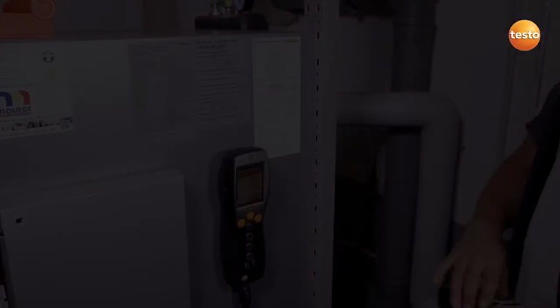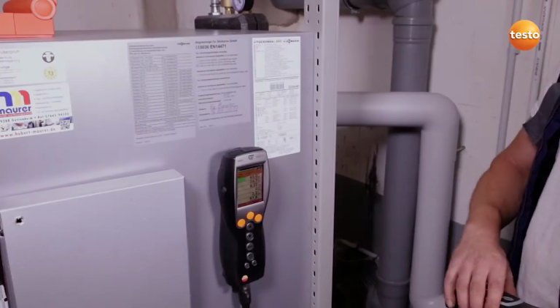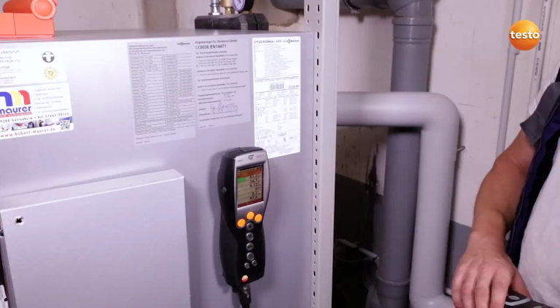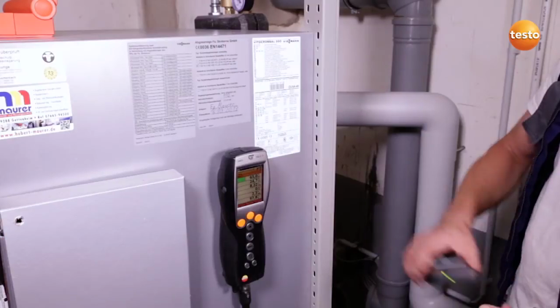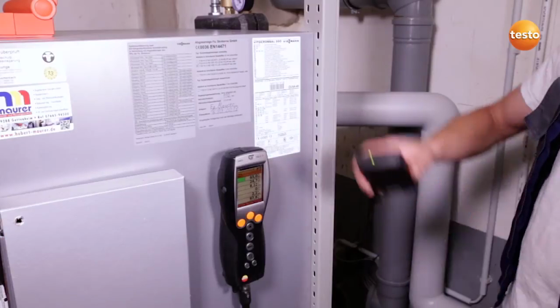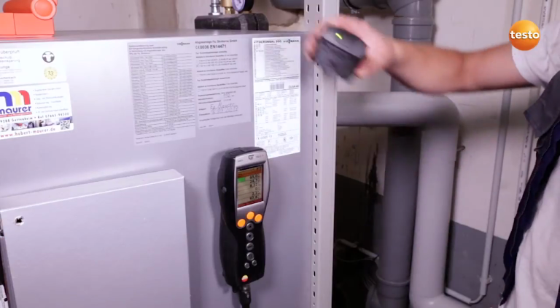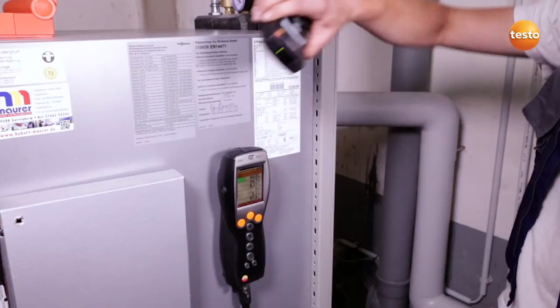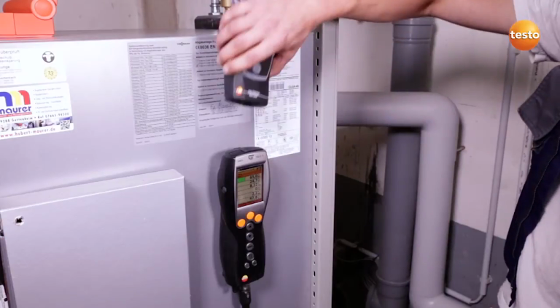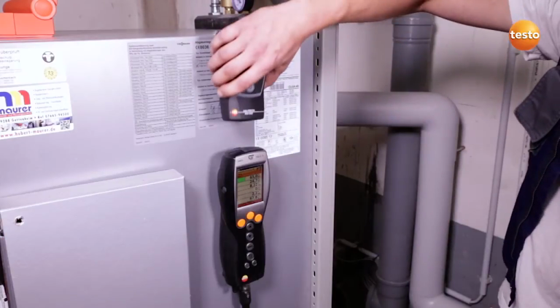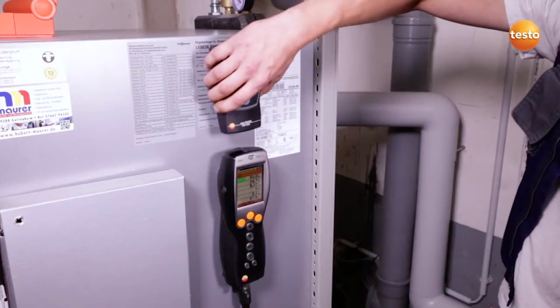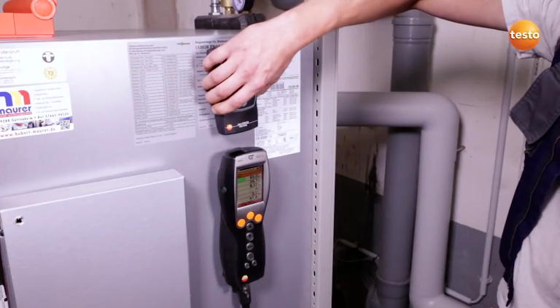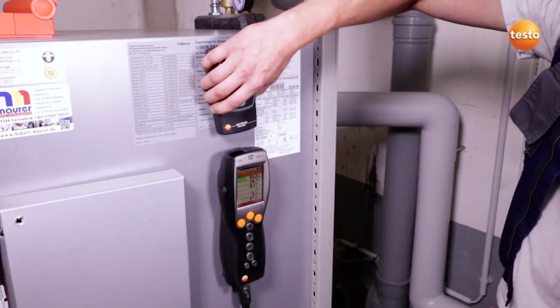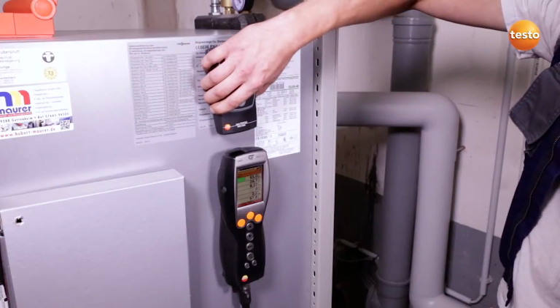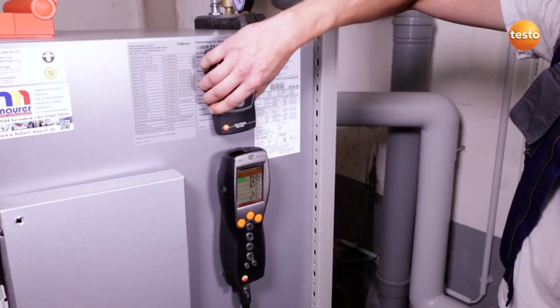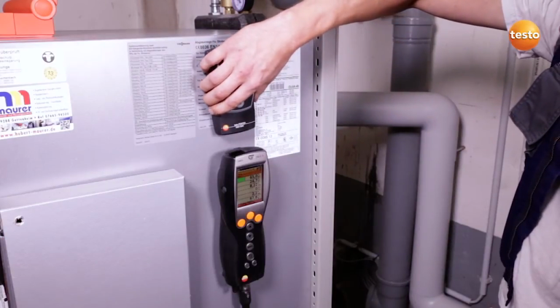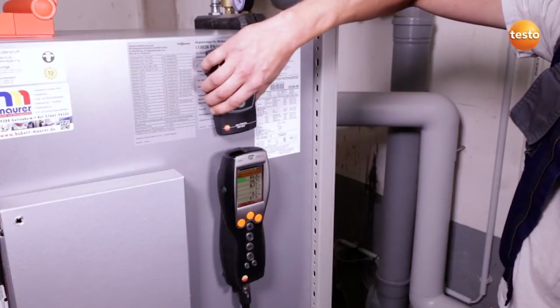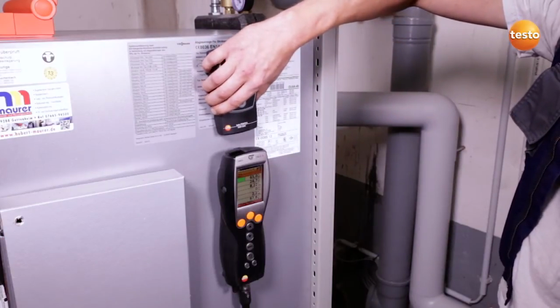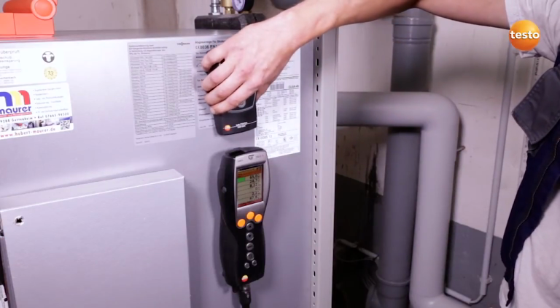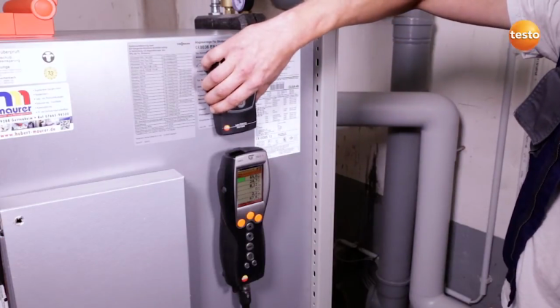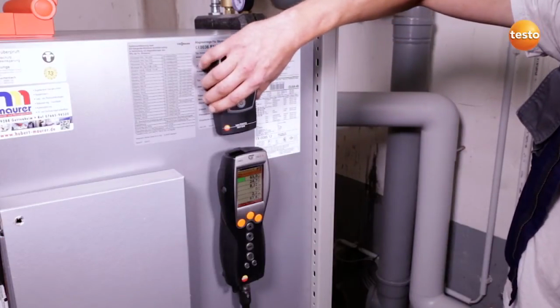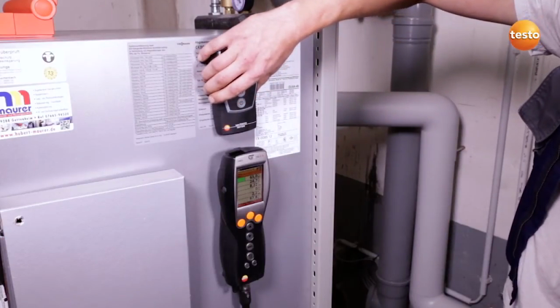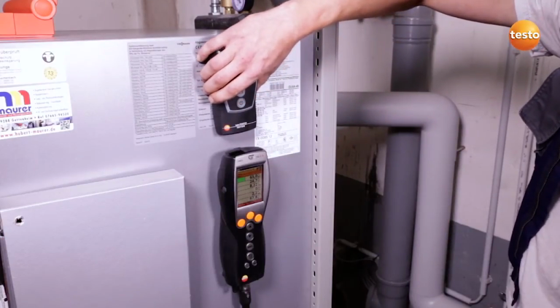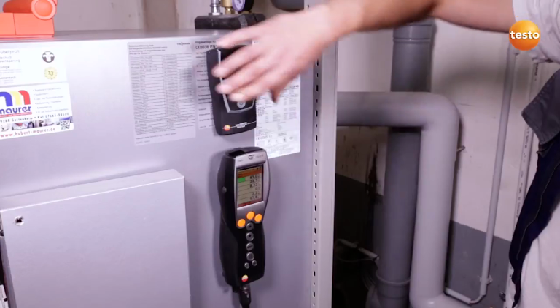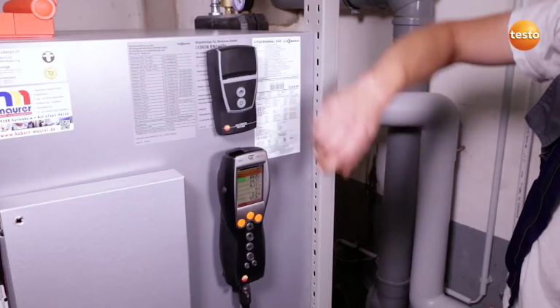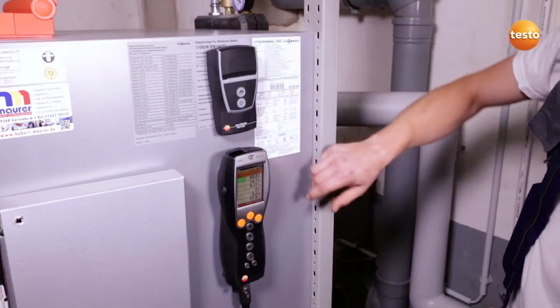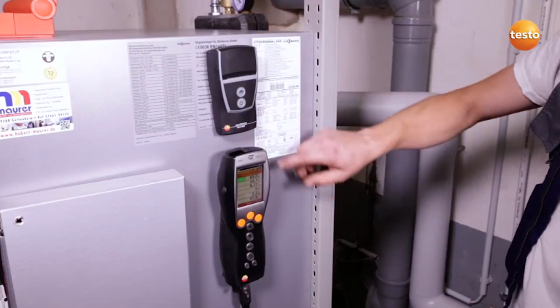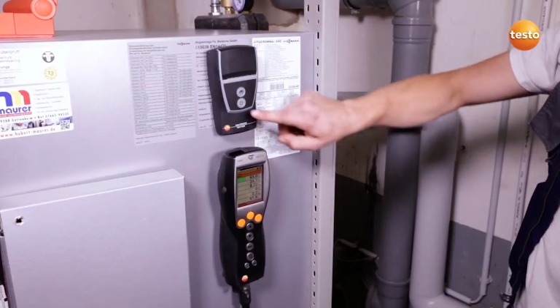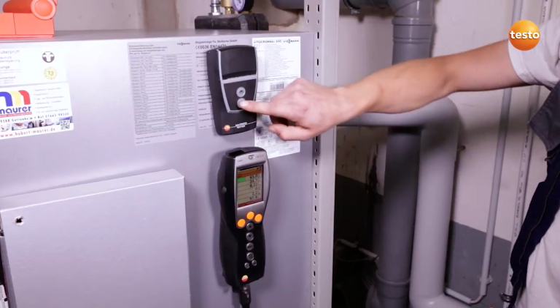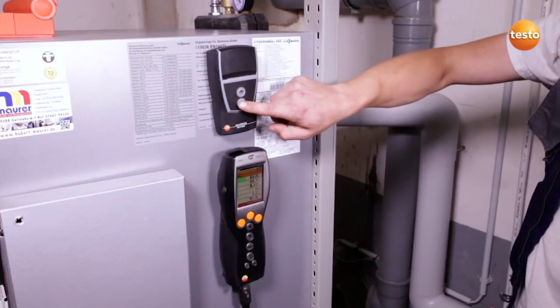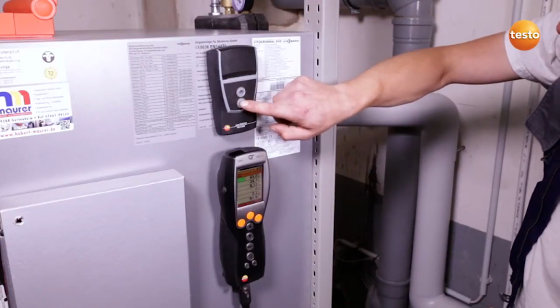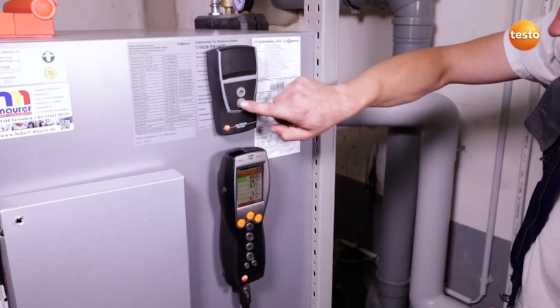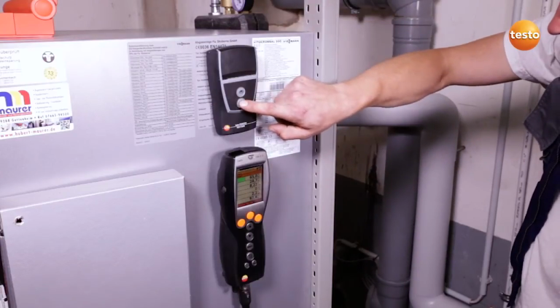In order to document the measurement values, I print them out using the wireless infrared printer.